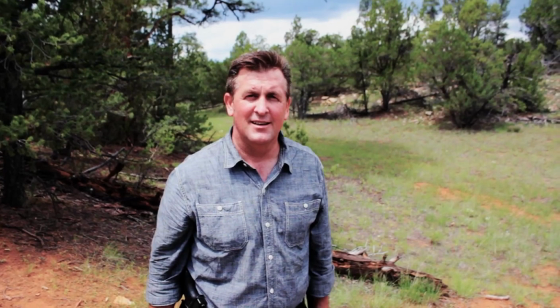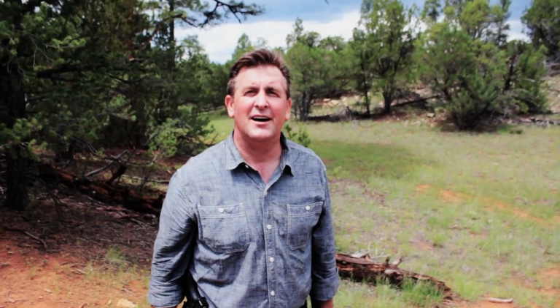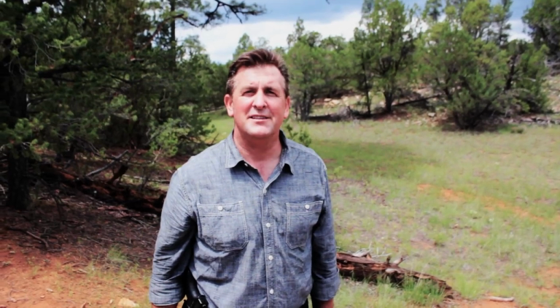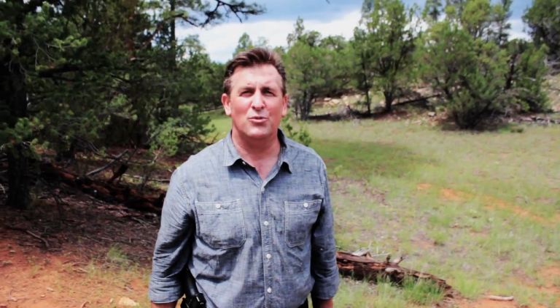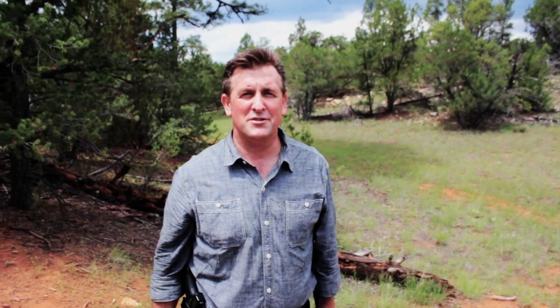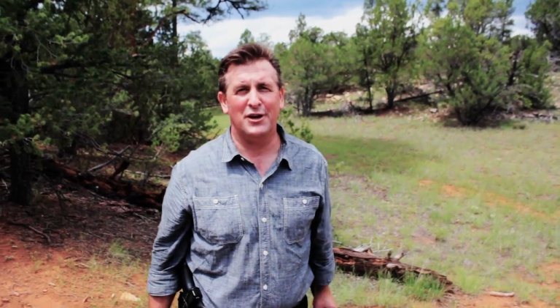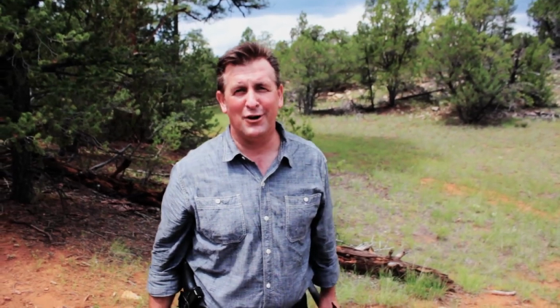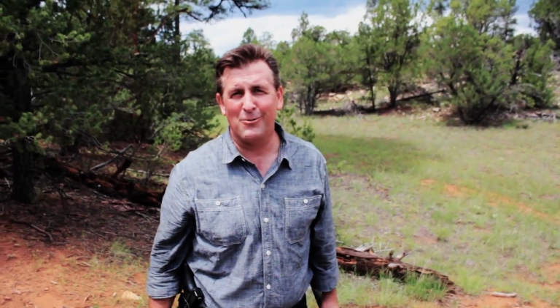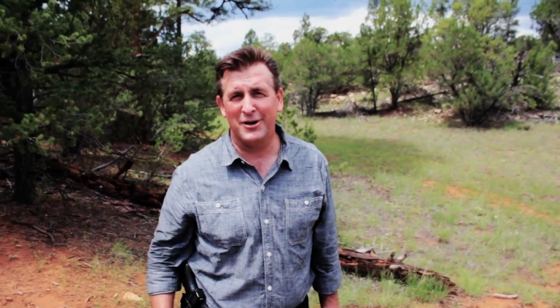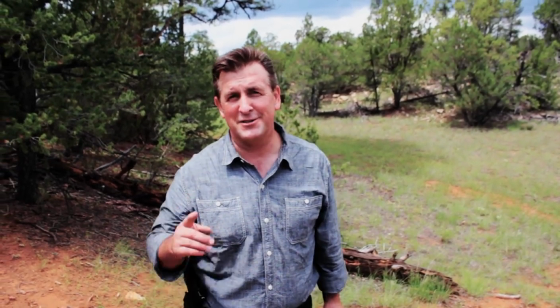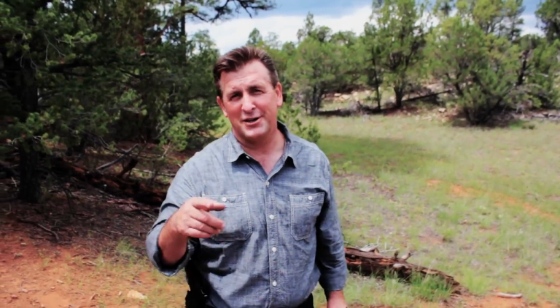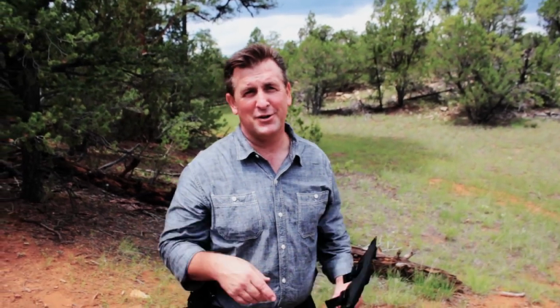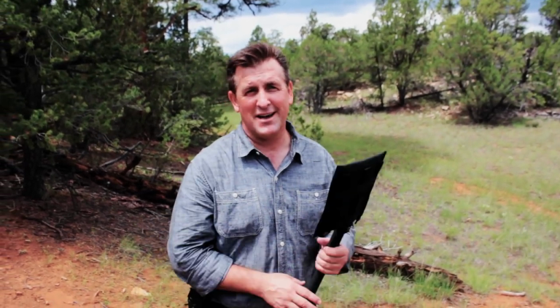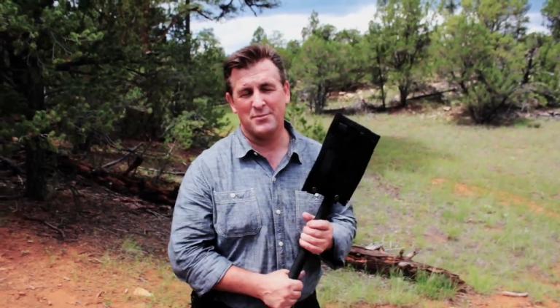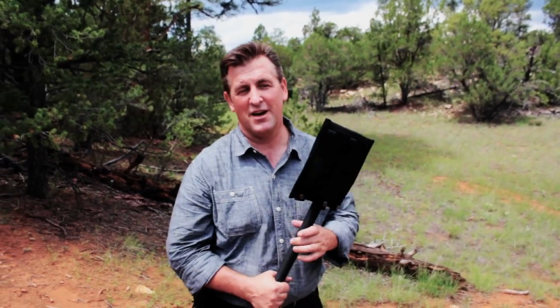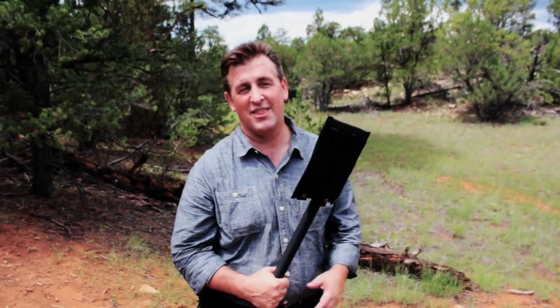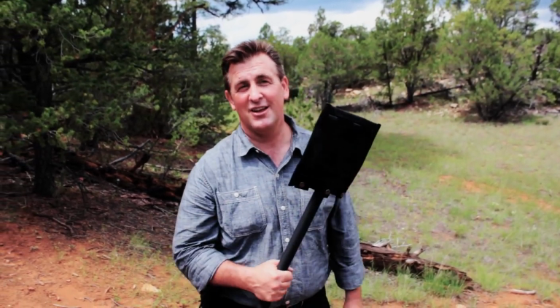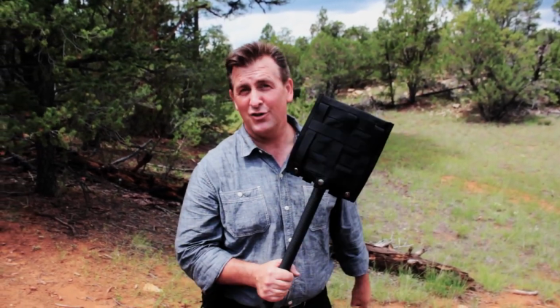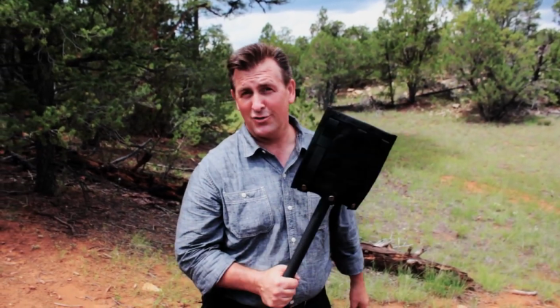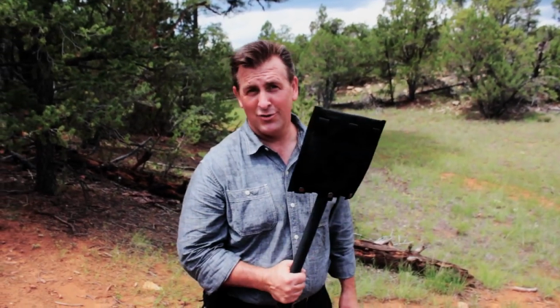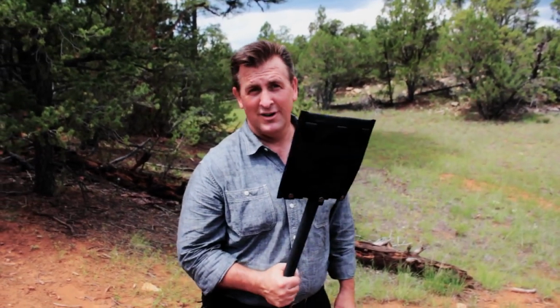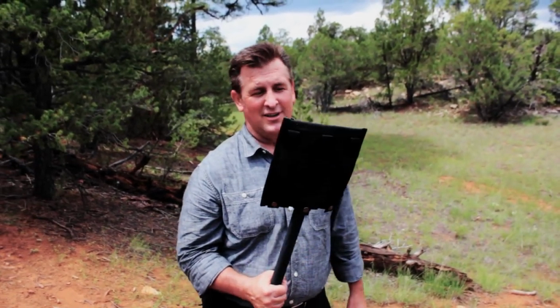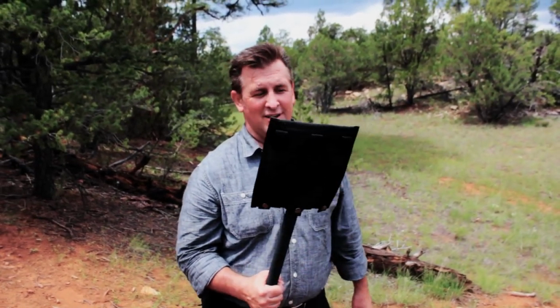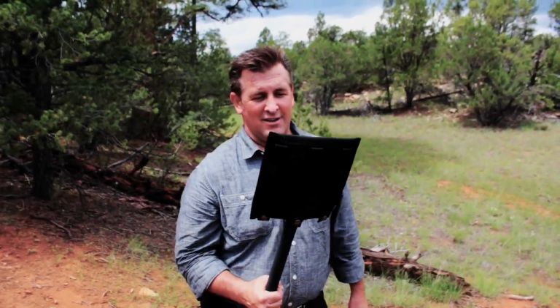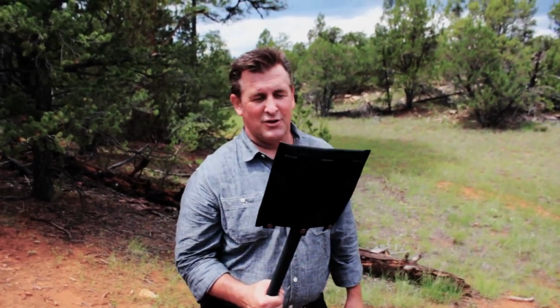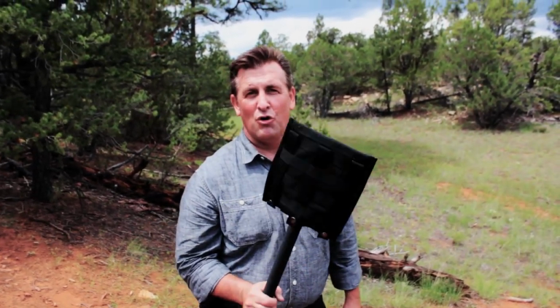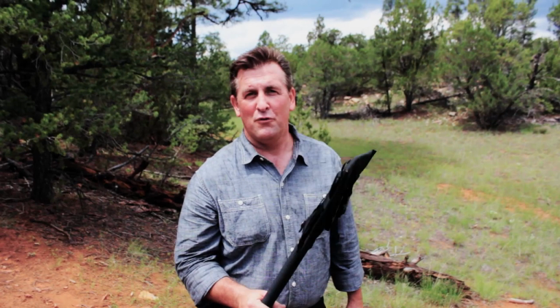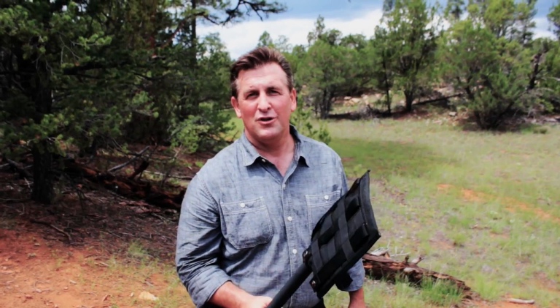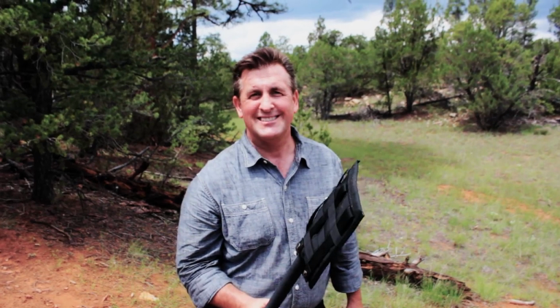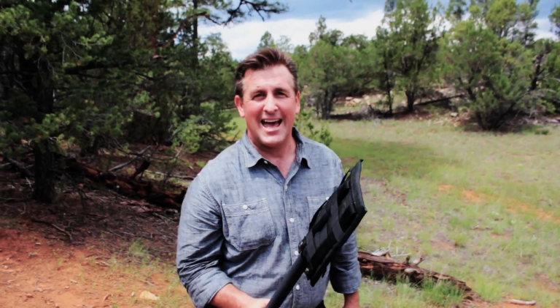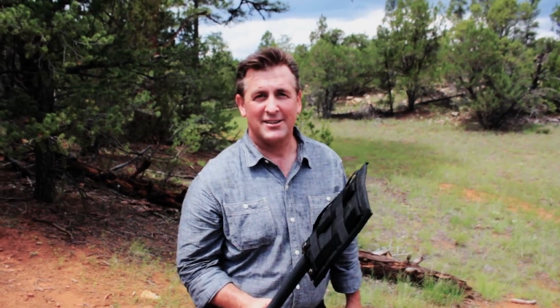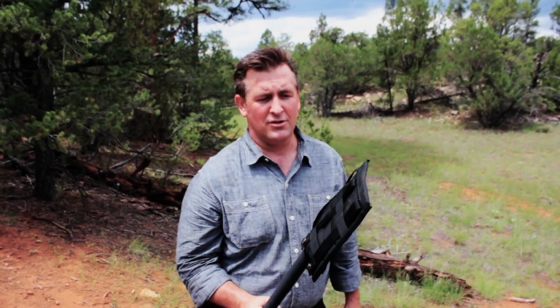Hi, Tim Ralston here. I wanted to talk to you guys about the new Croval Tactical.